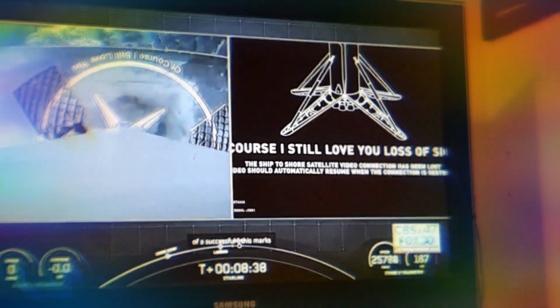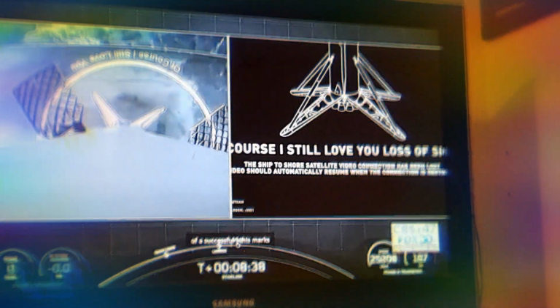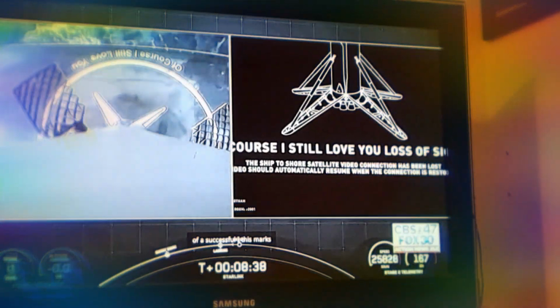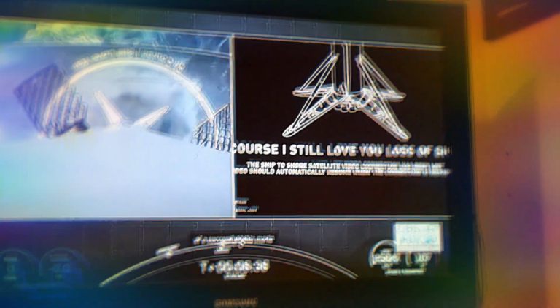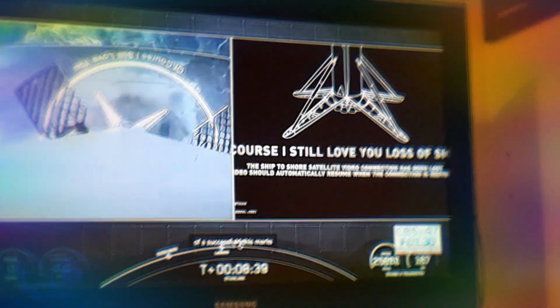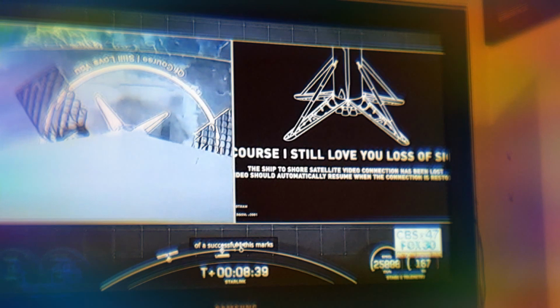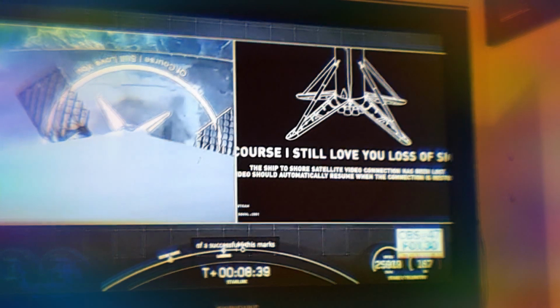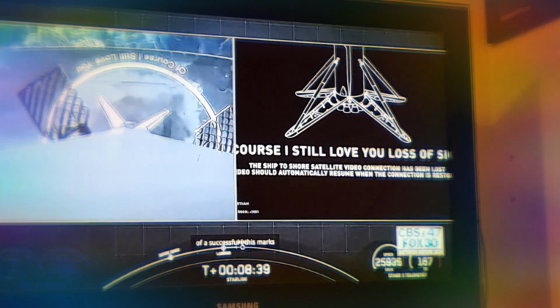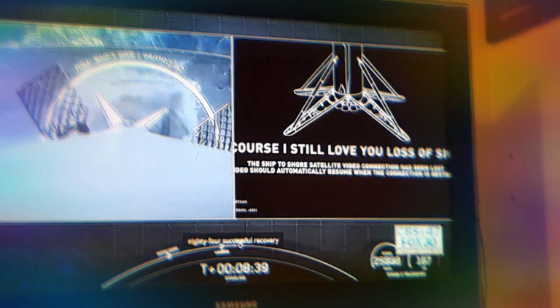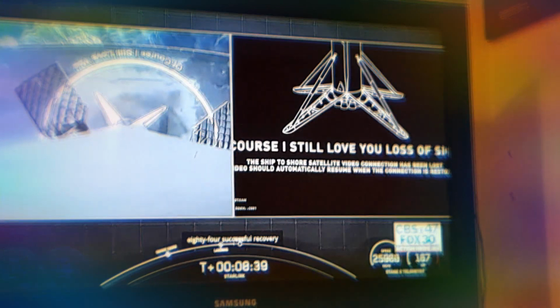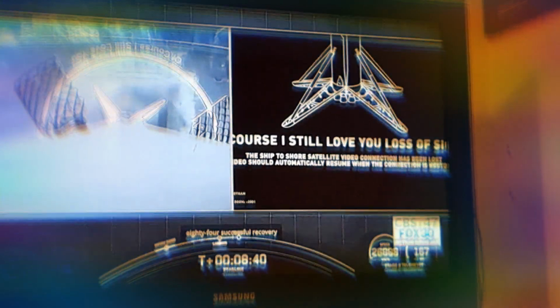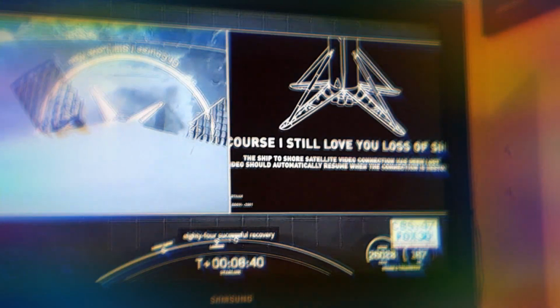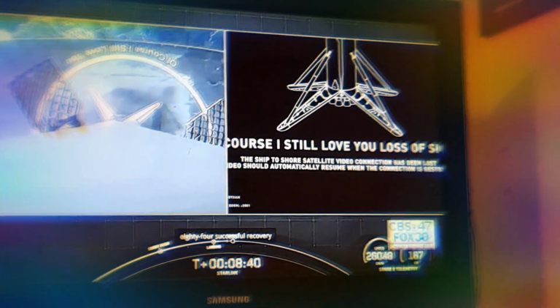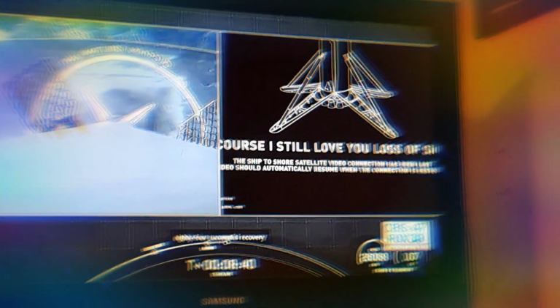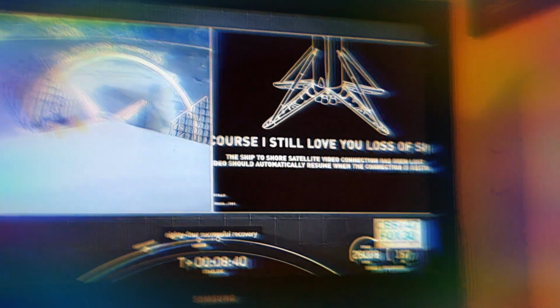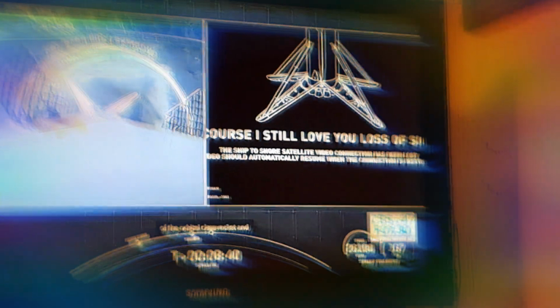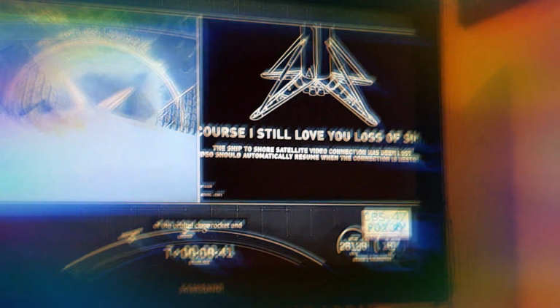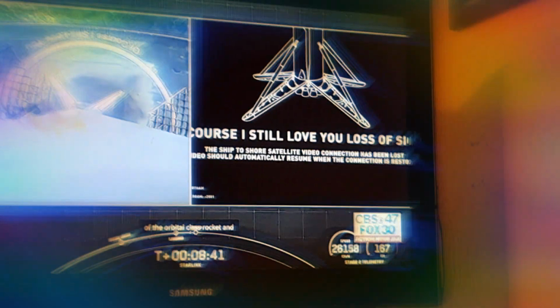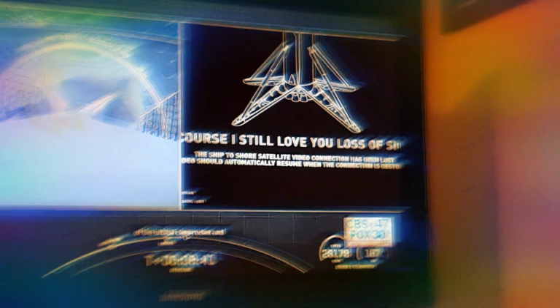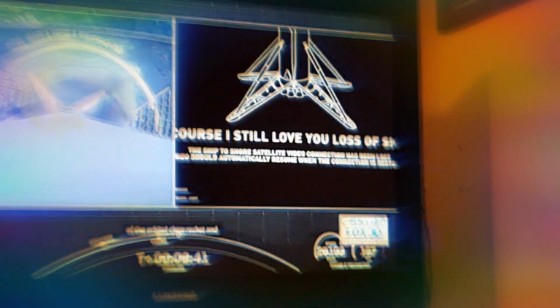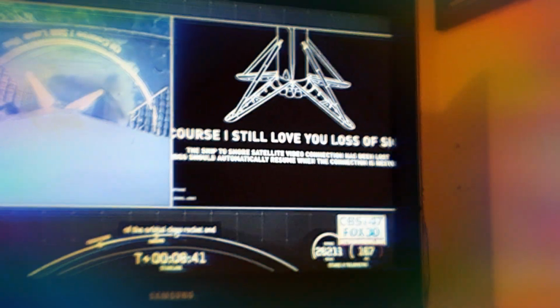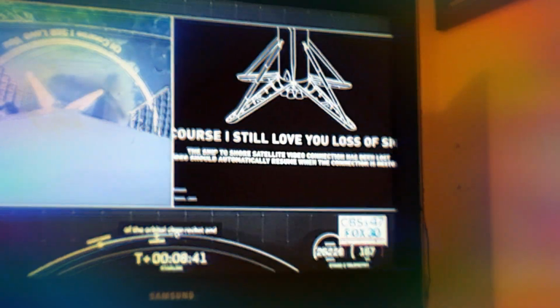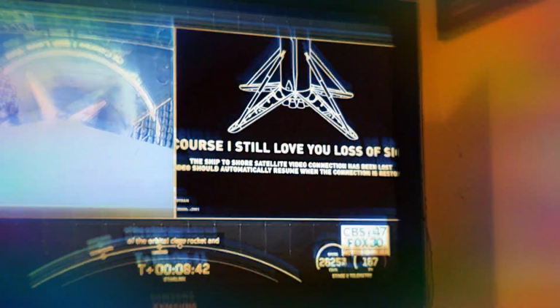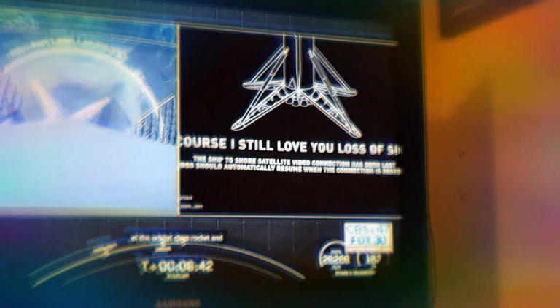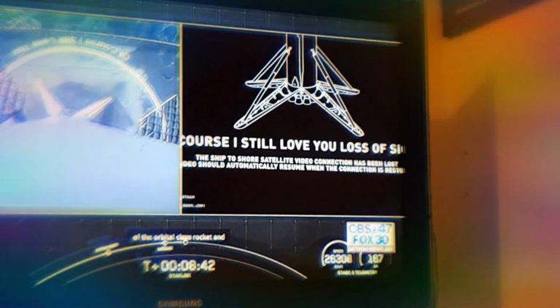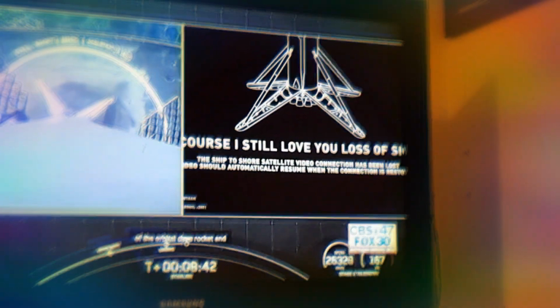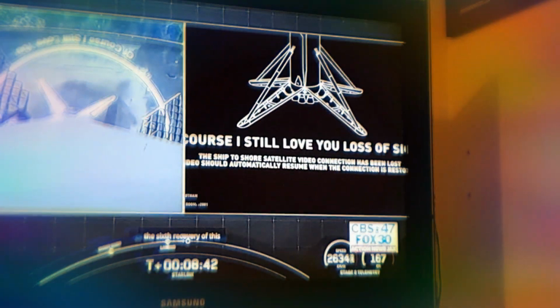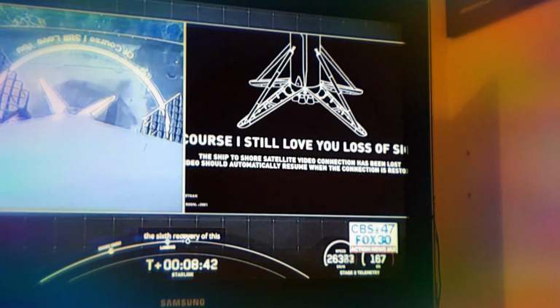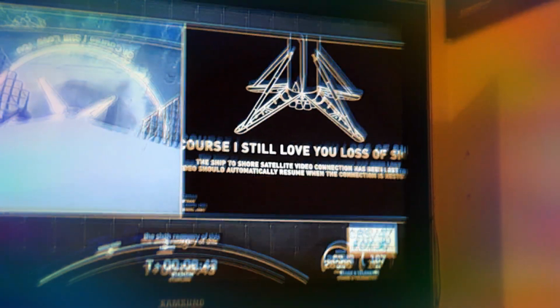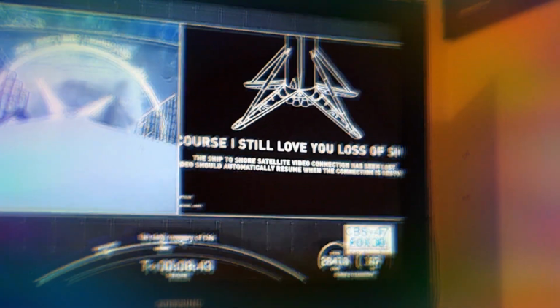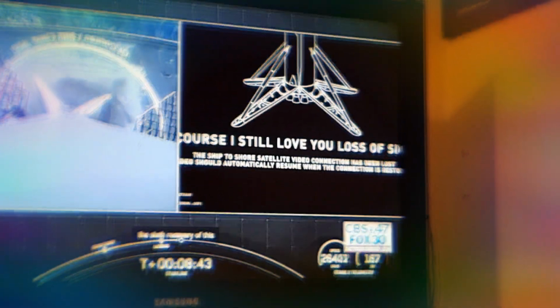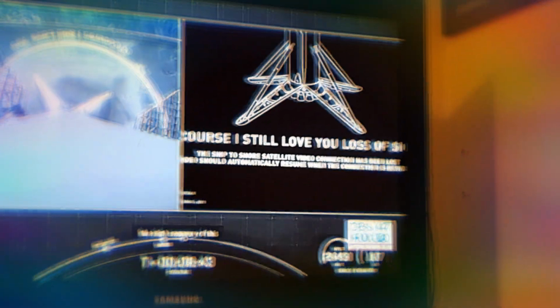— the 81st successful recovery of an orbital-class rocket, and the sixth recovery of this particular booster.